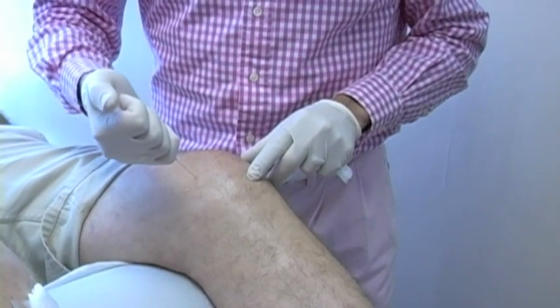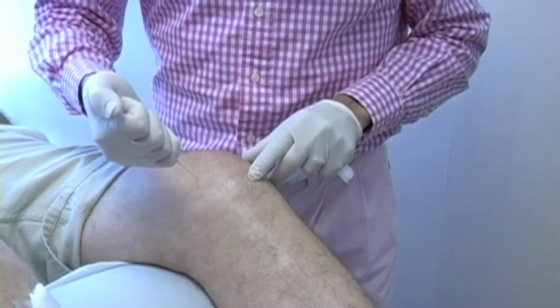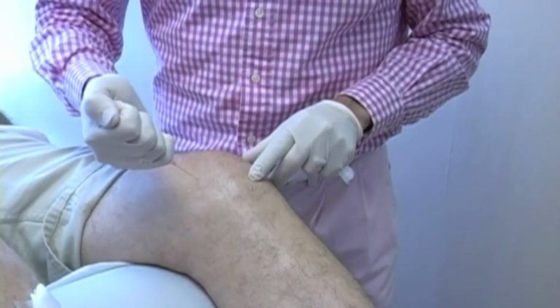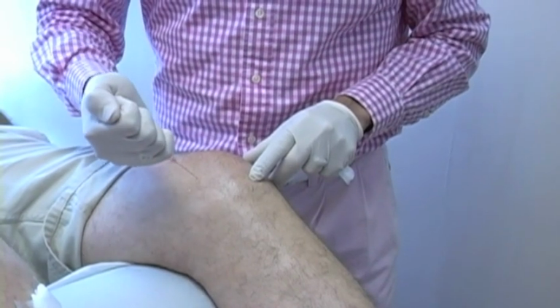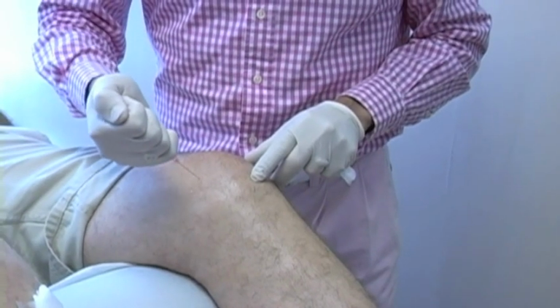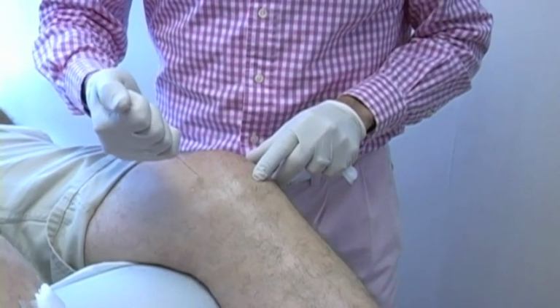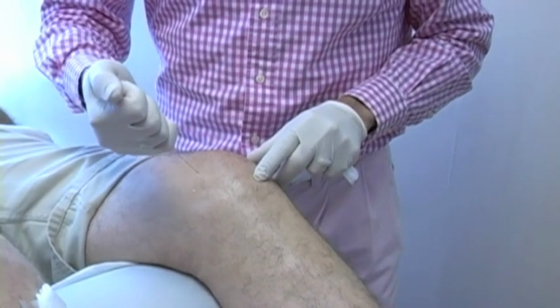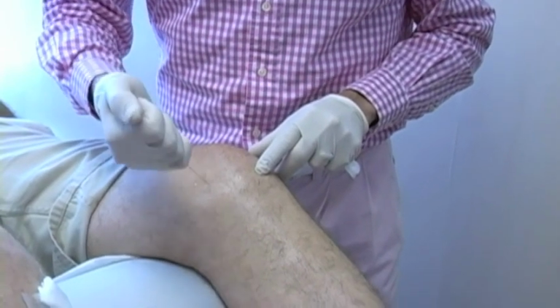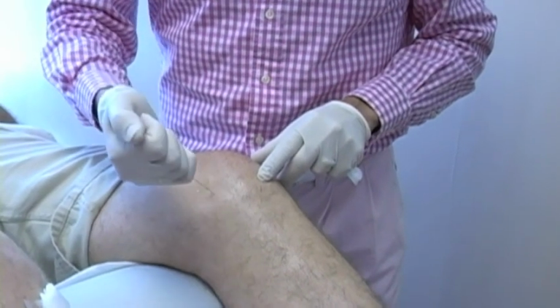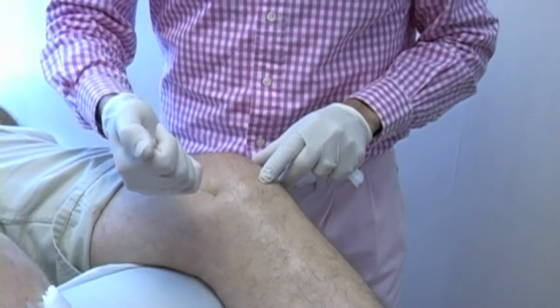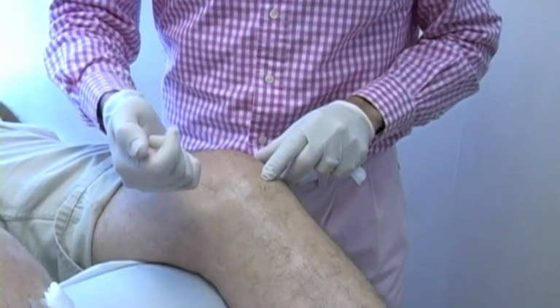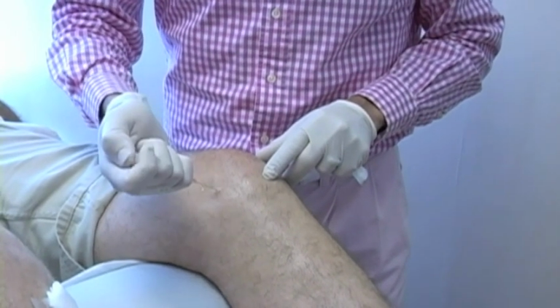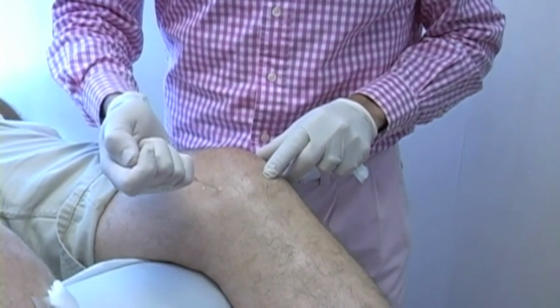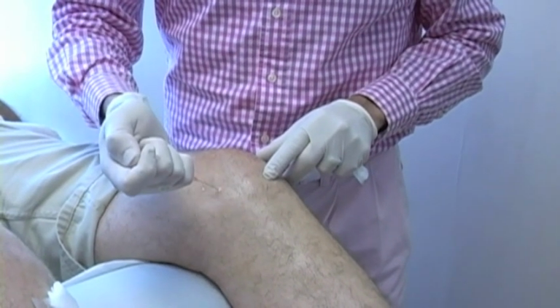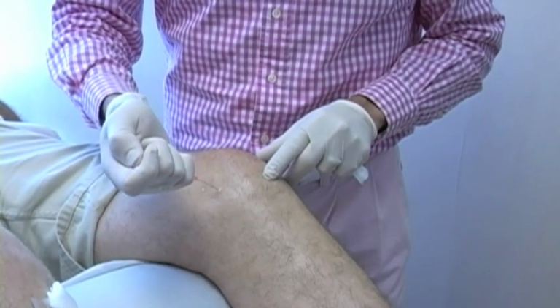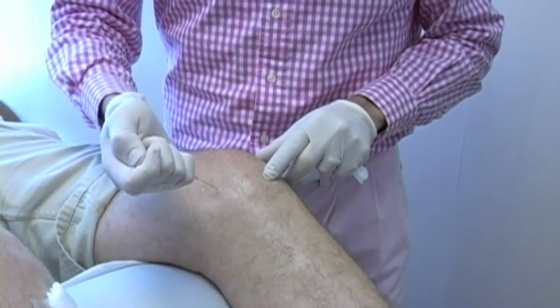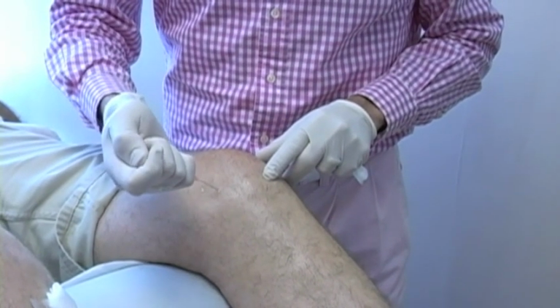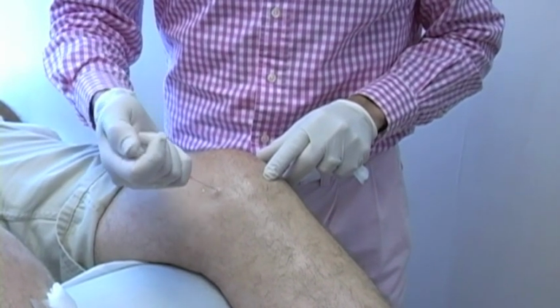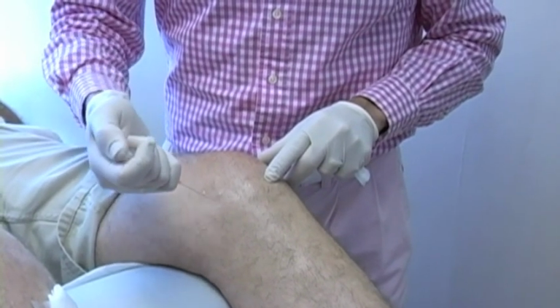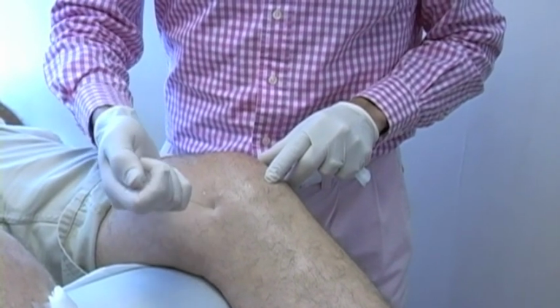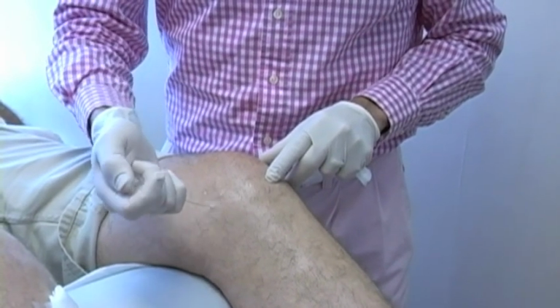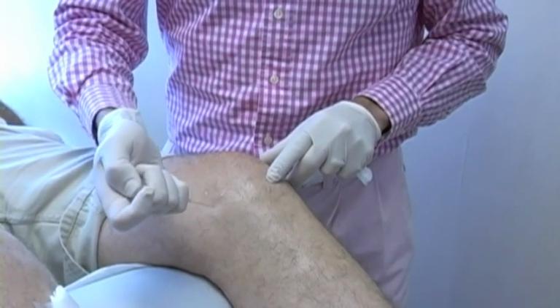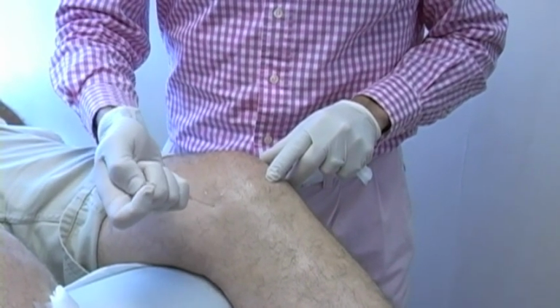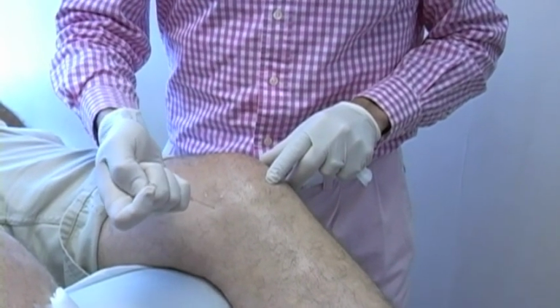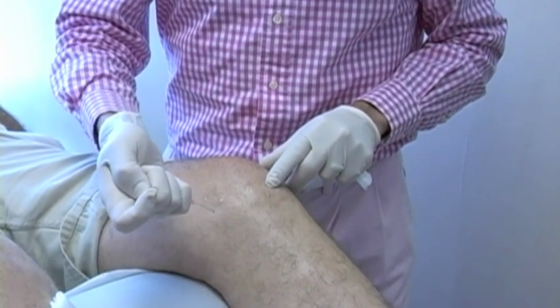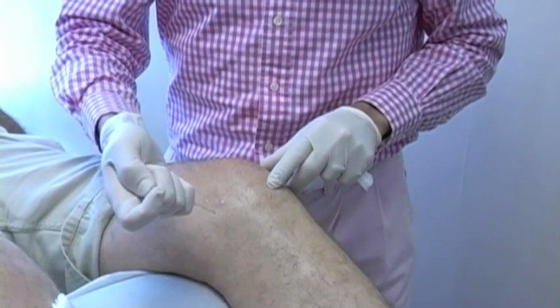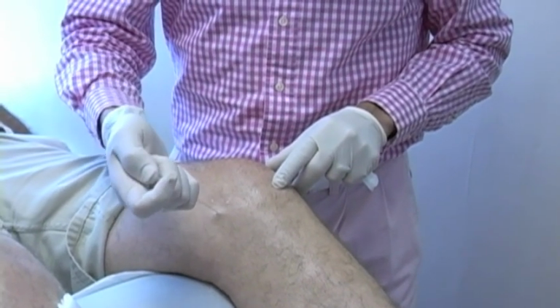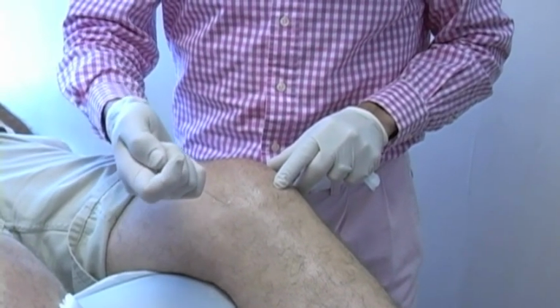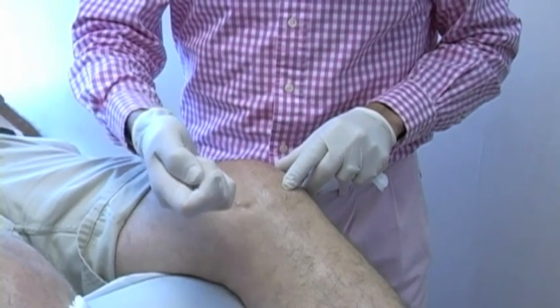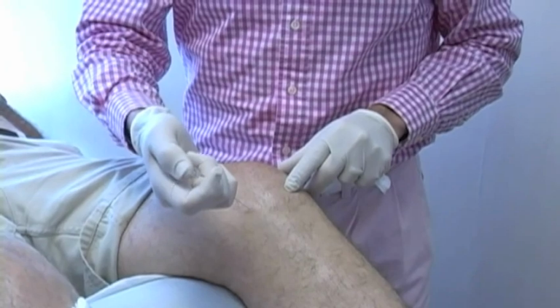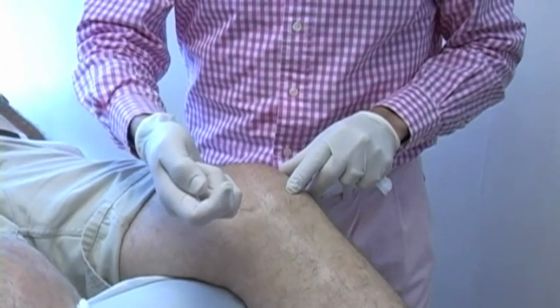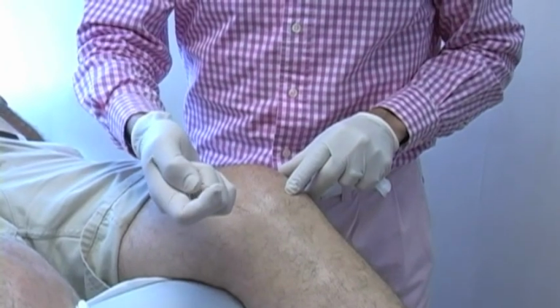Here we're doing prolotherapy along the left knee.